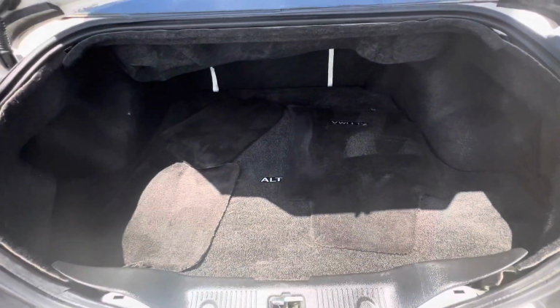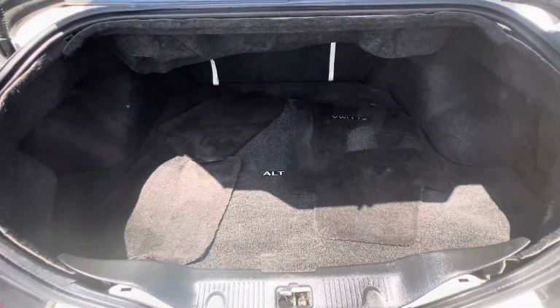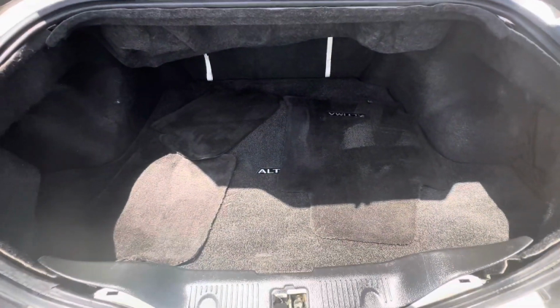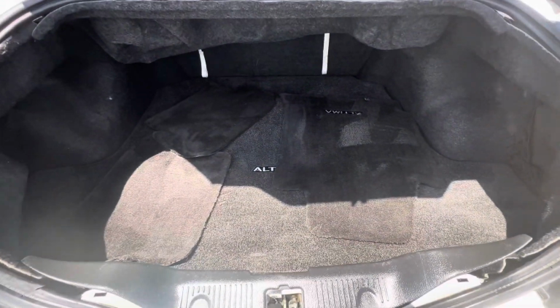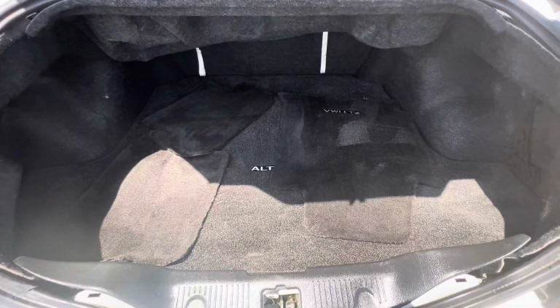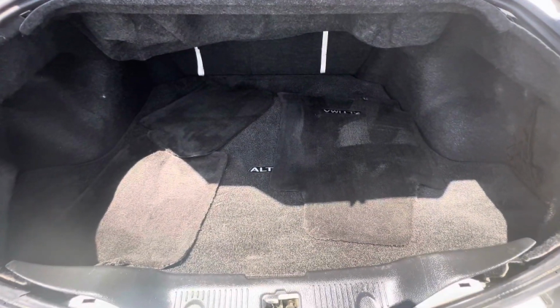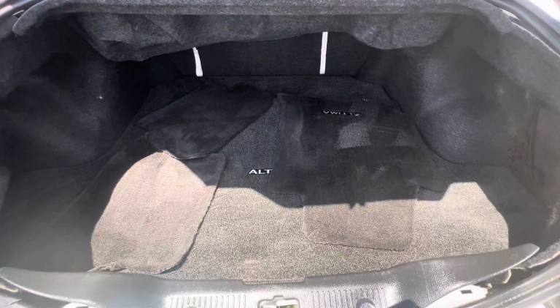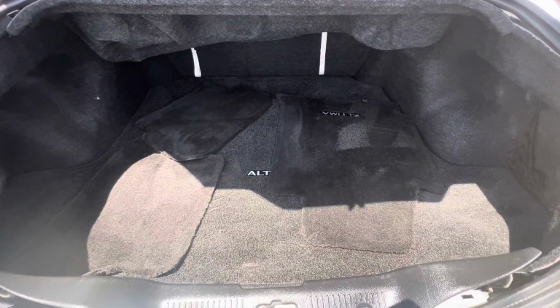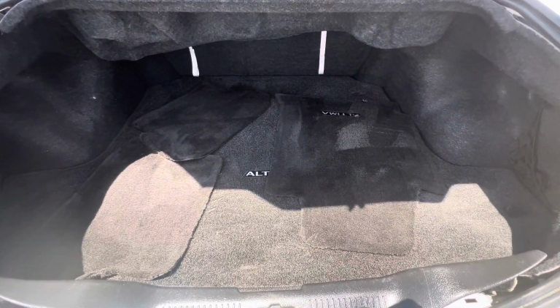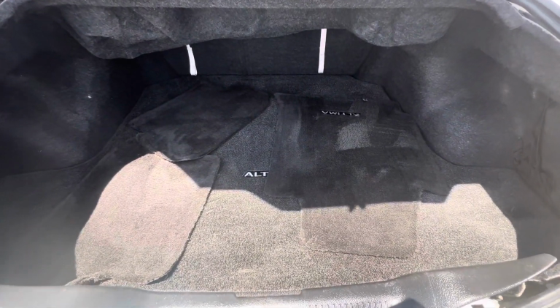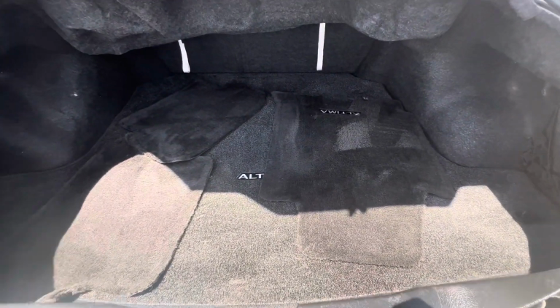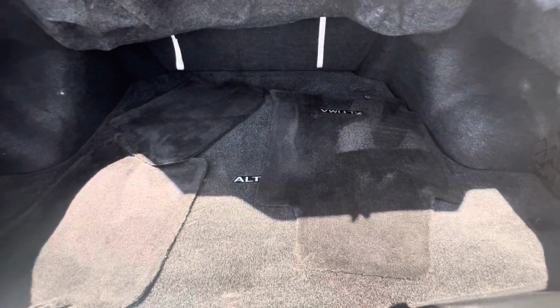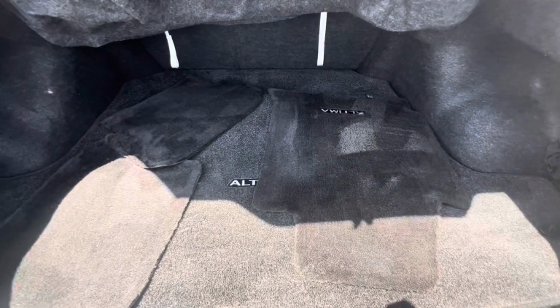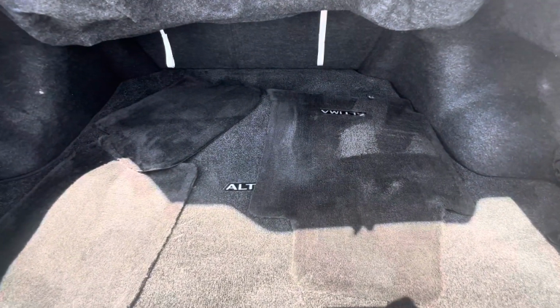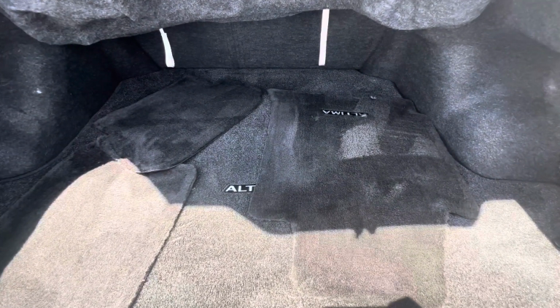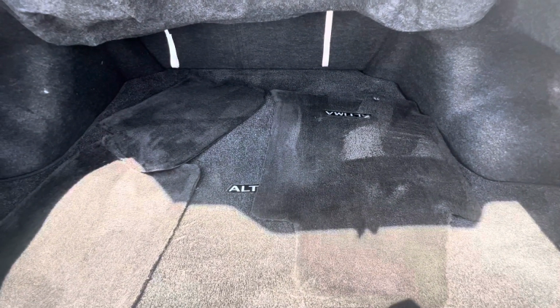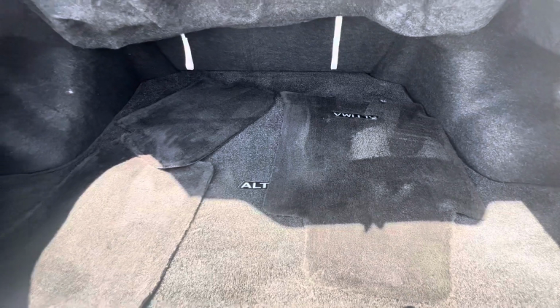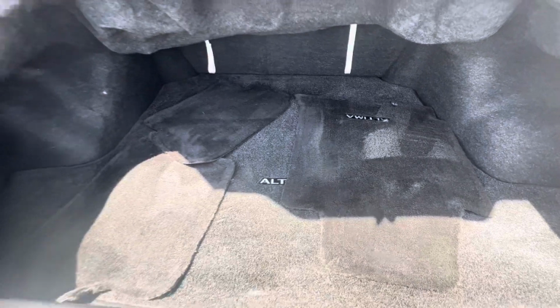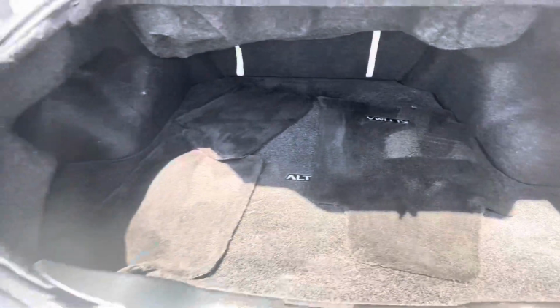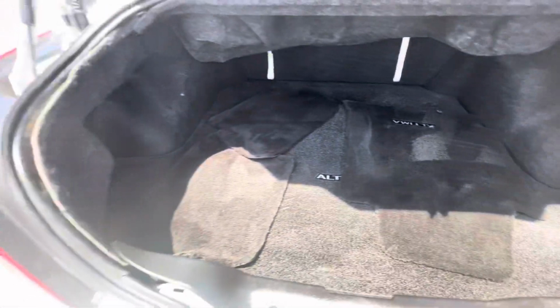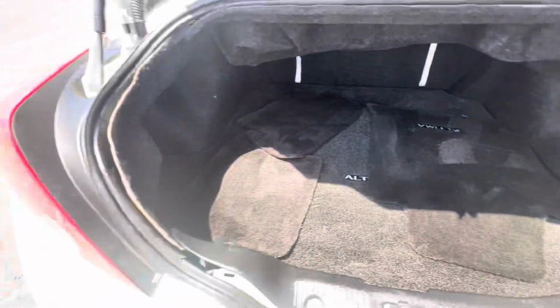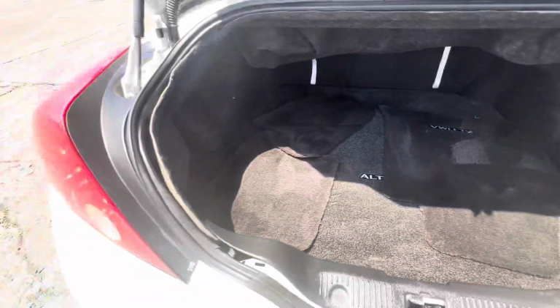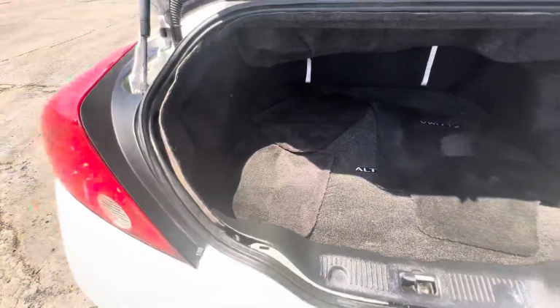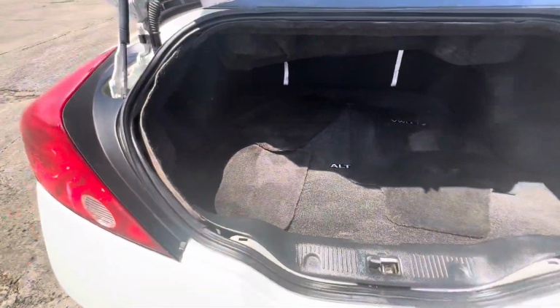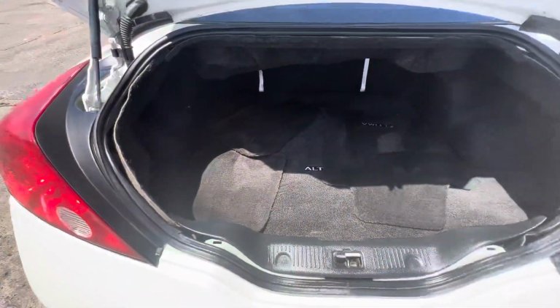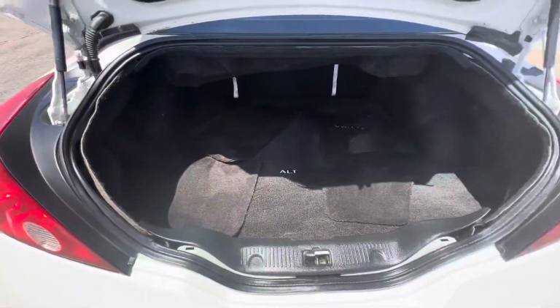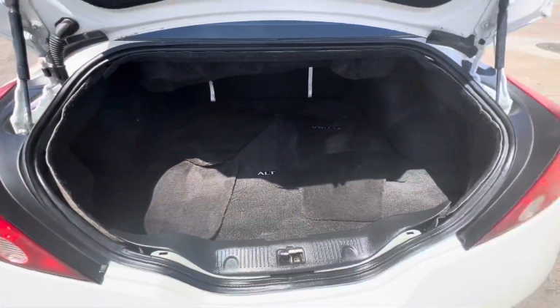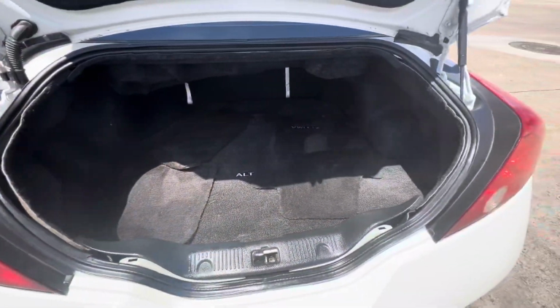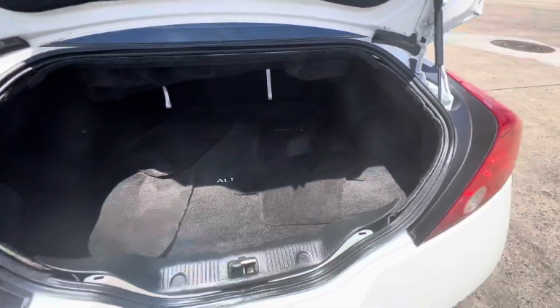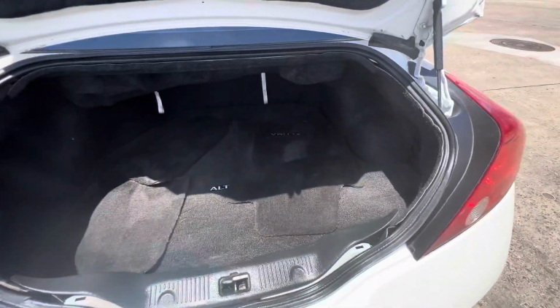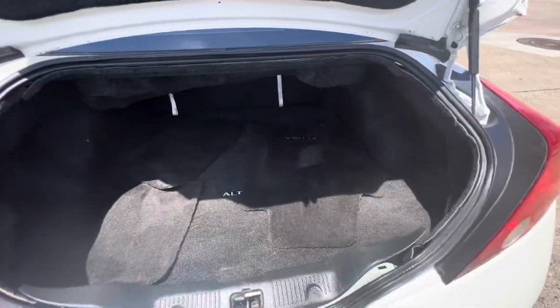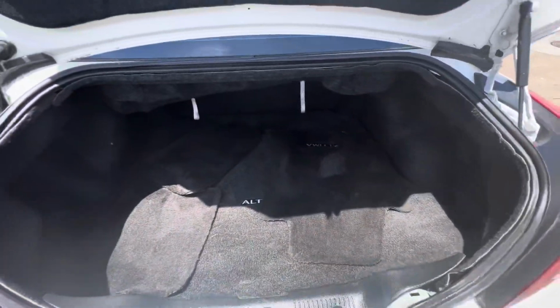Factory Nissan Altima floor mats. Nice trunk space.